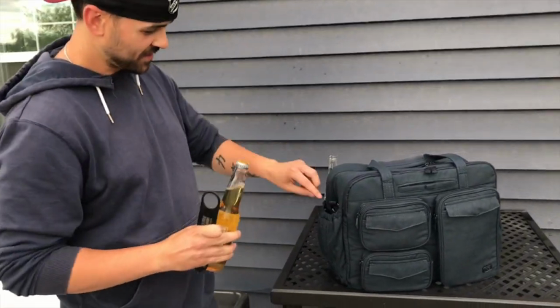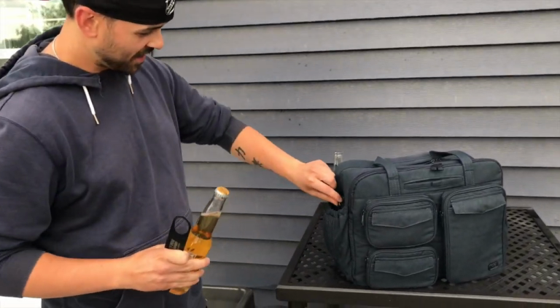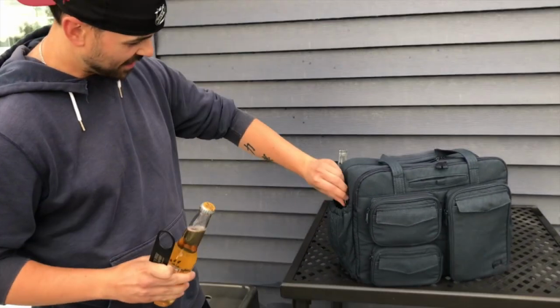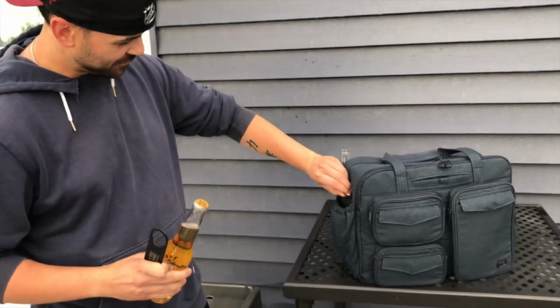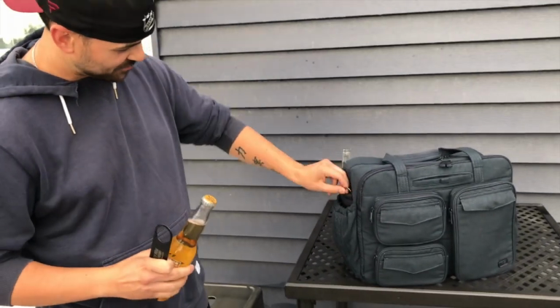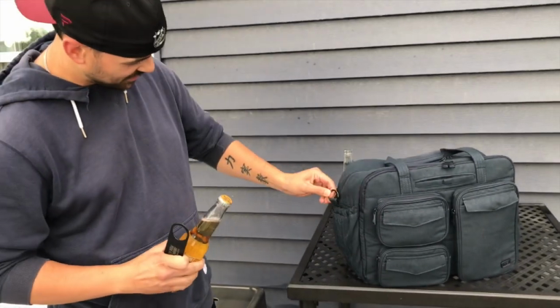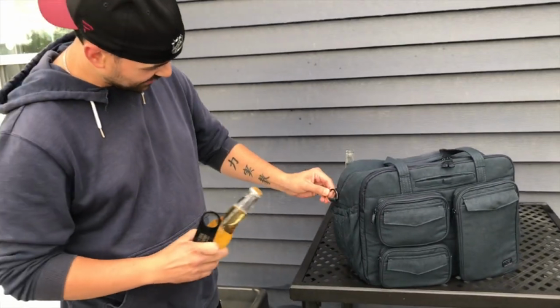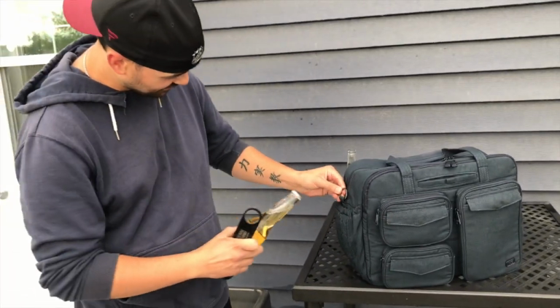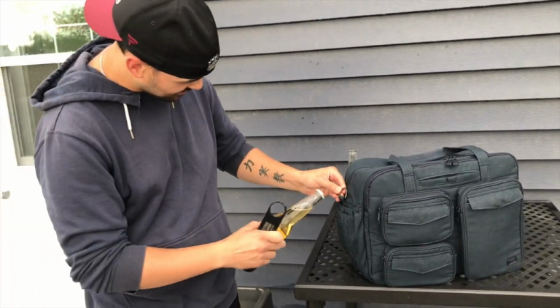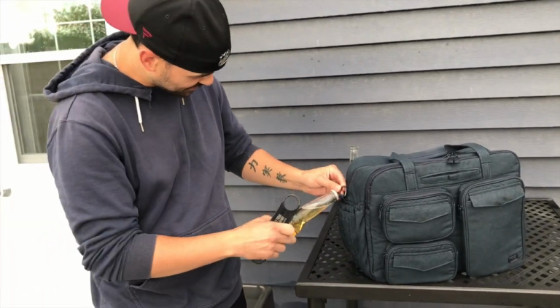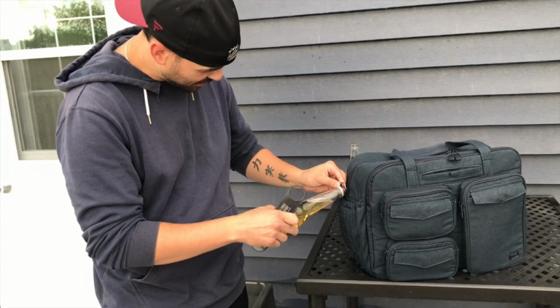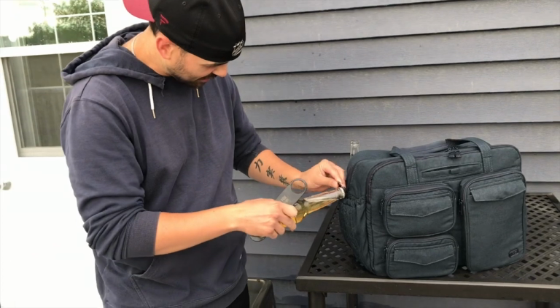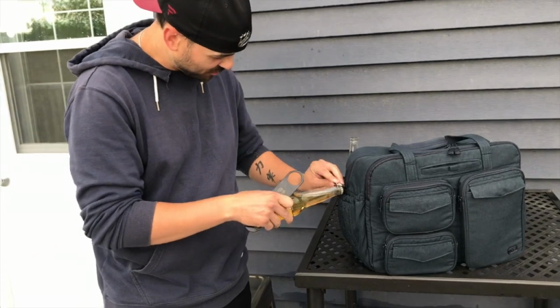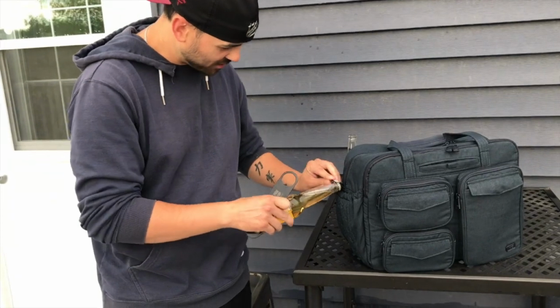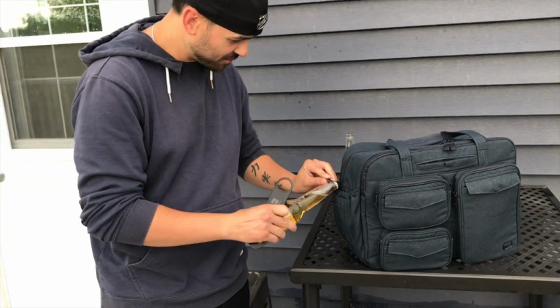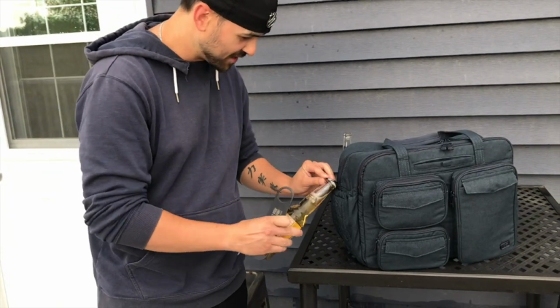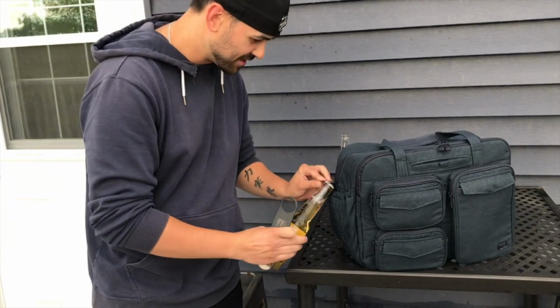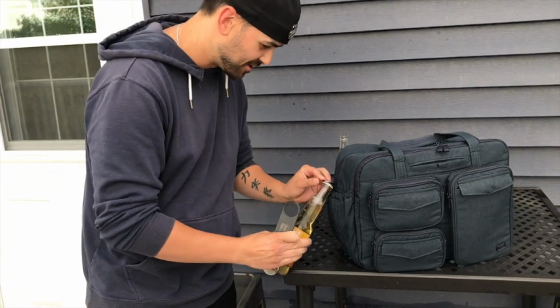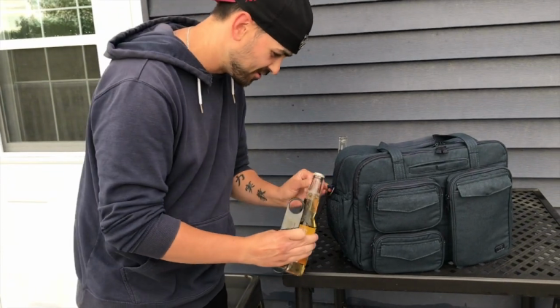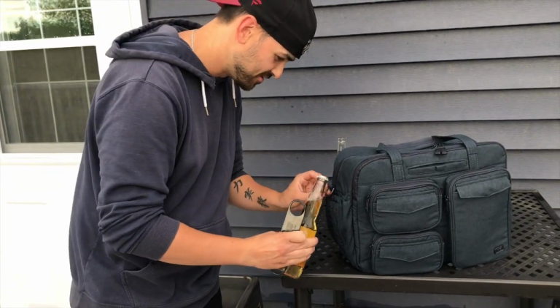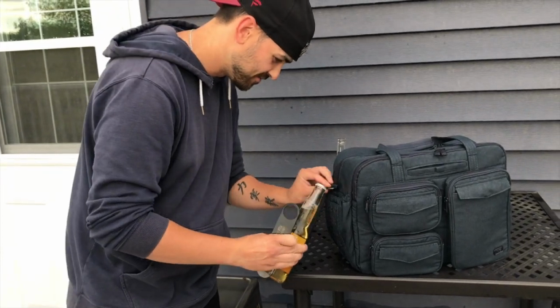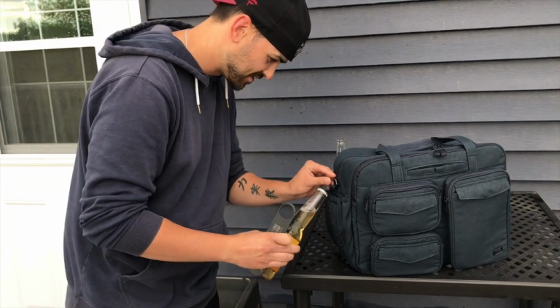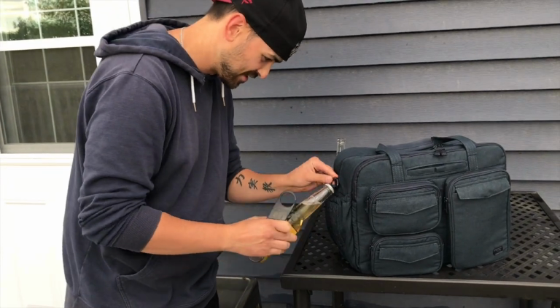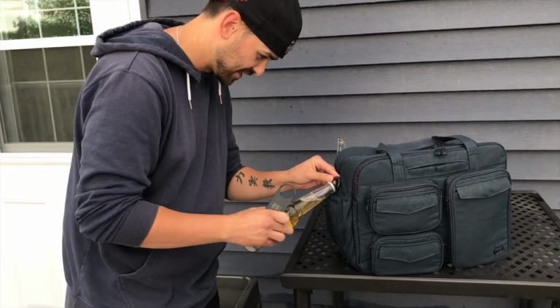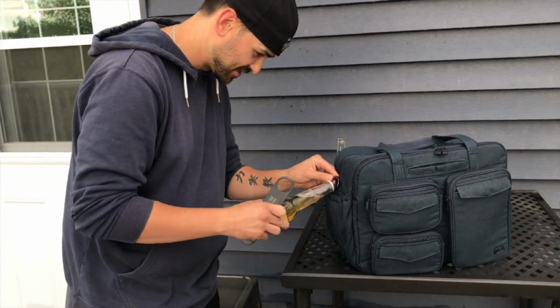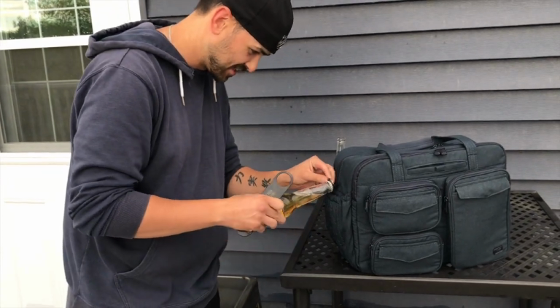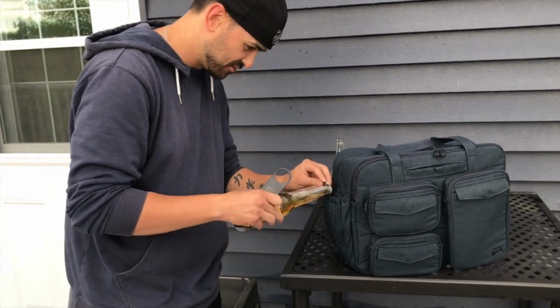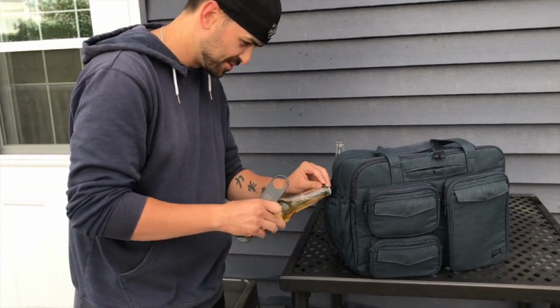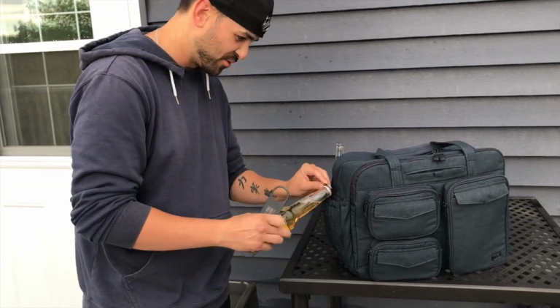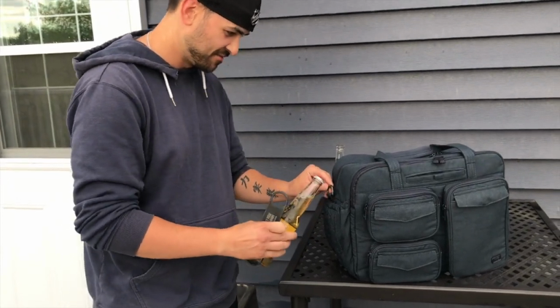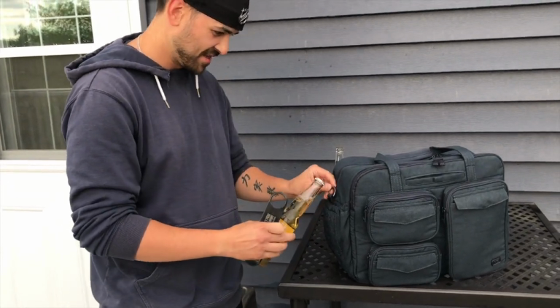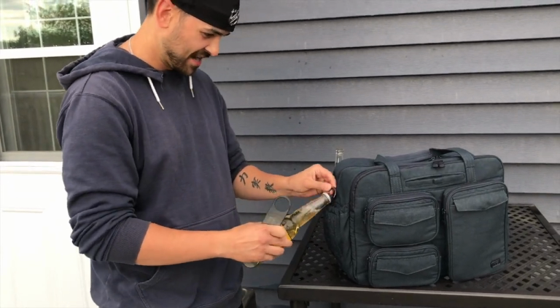I was thinking this is a bottle opener, but no. So I think it's gonna lose a point for that.